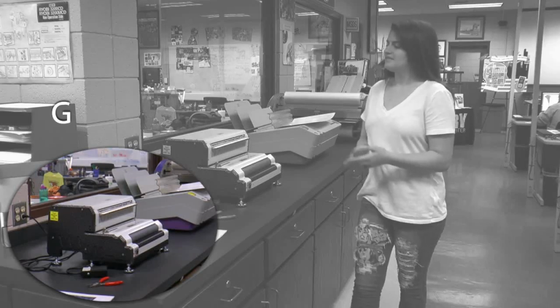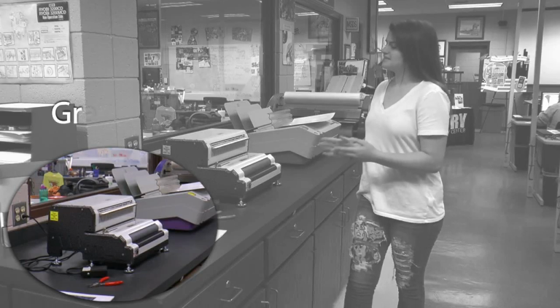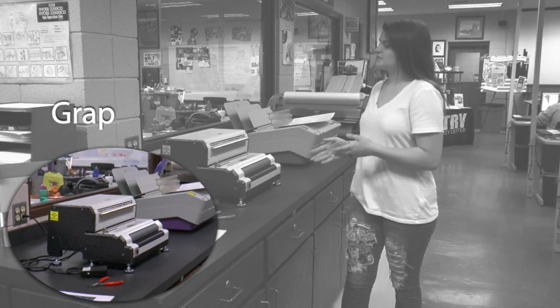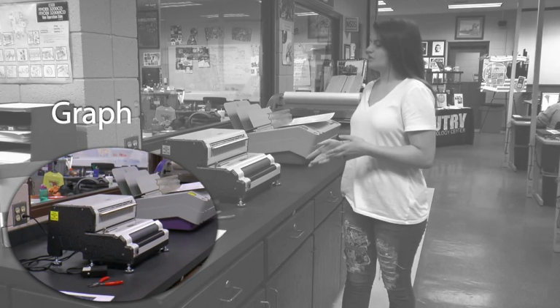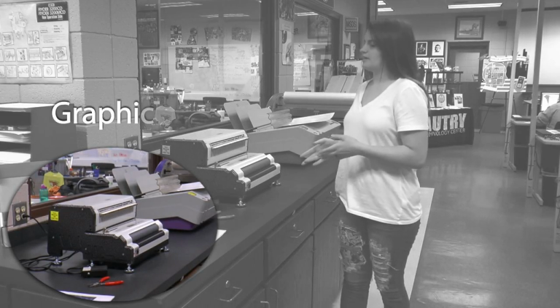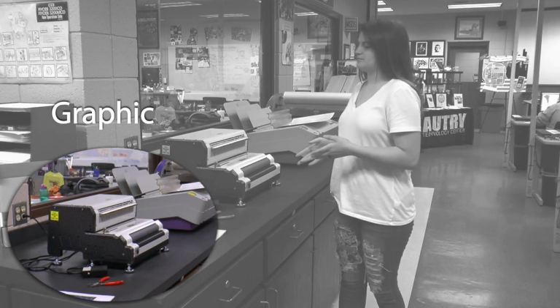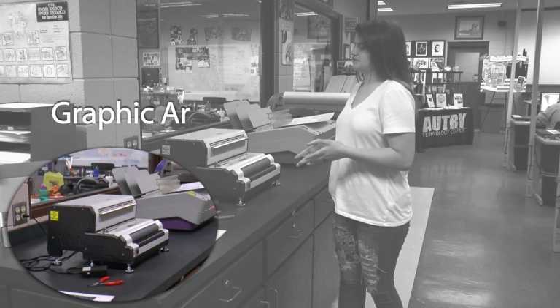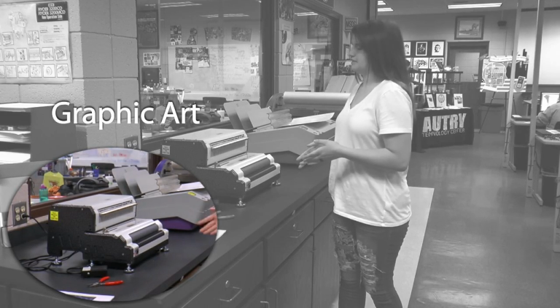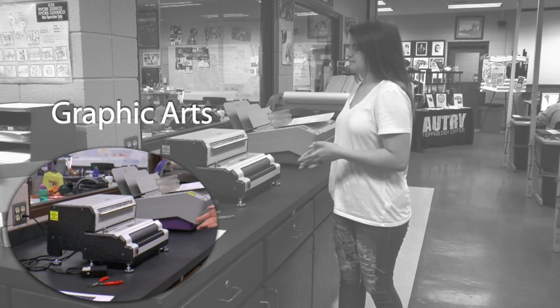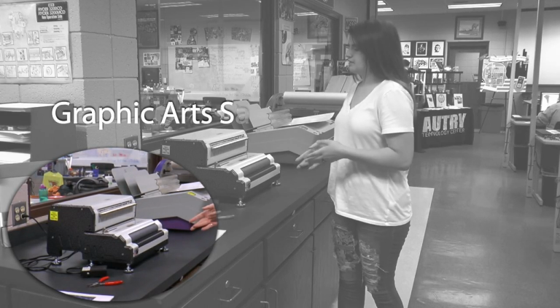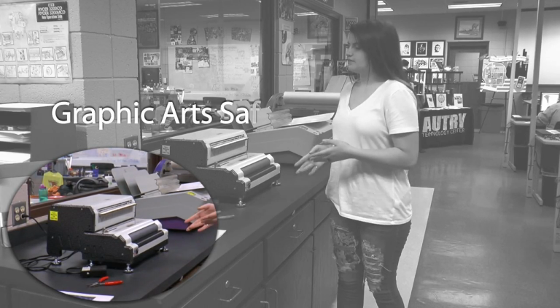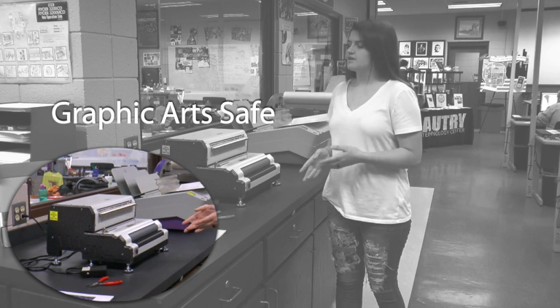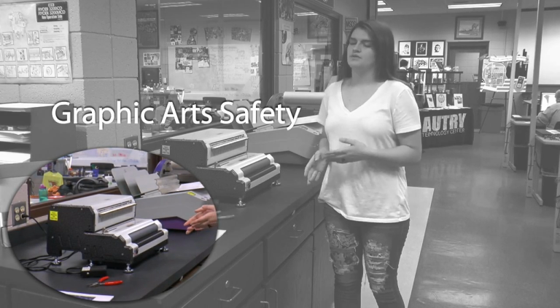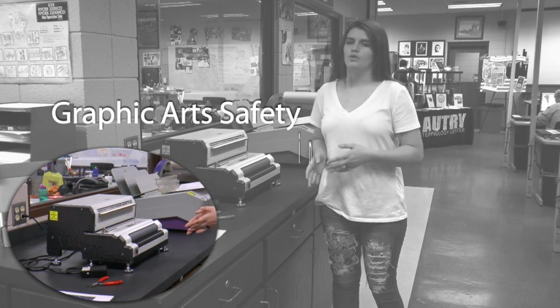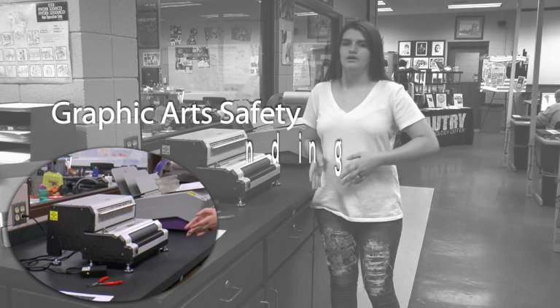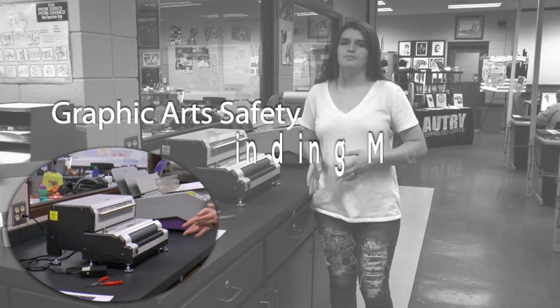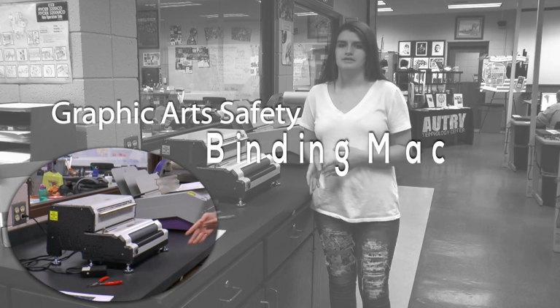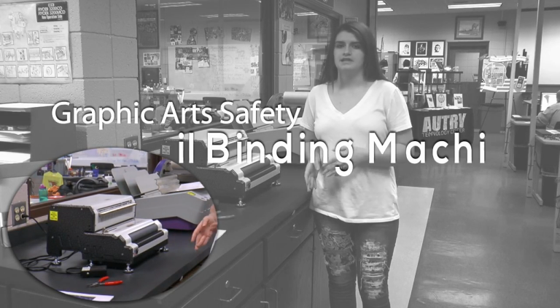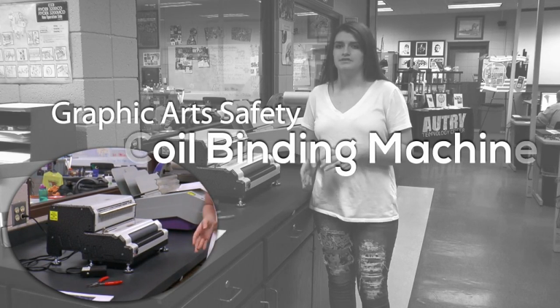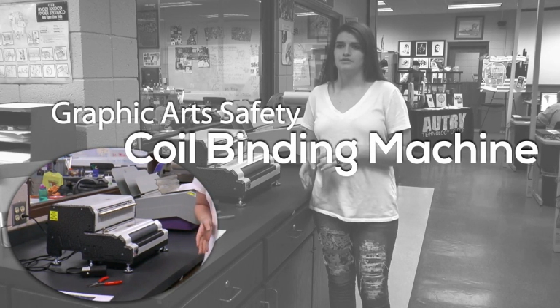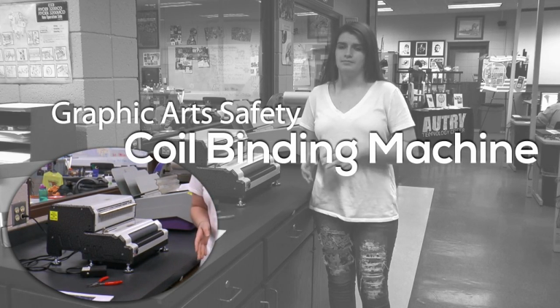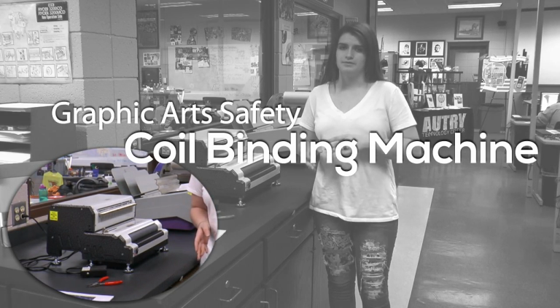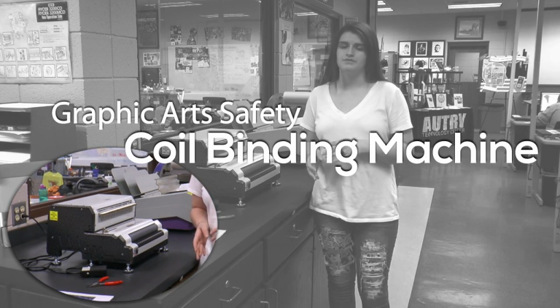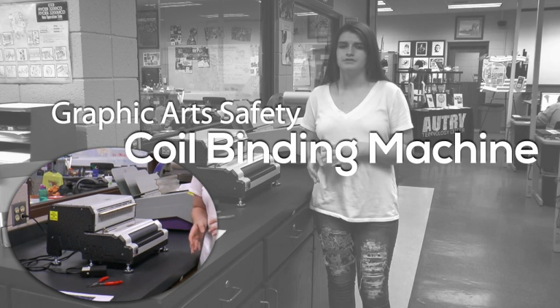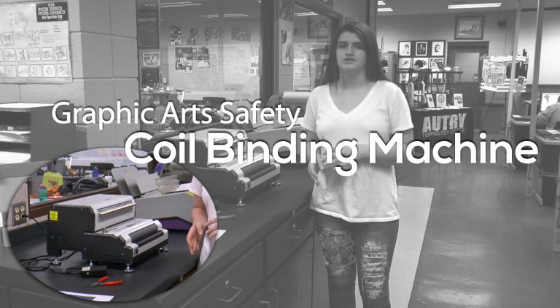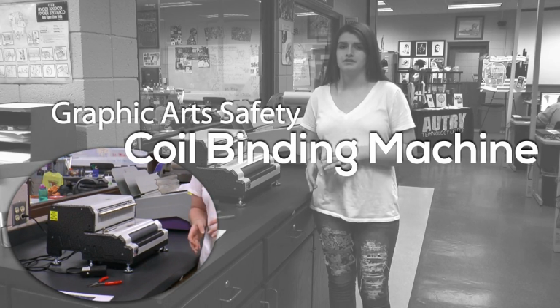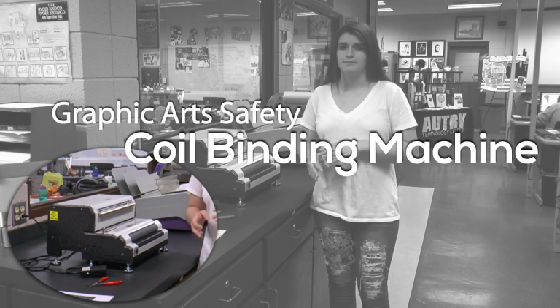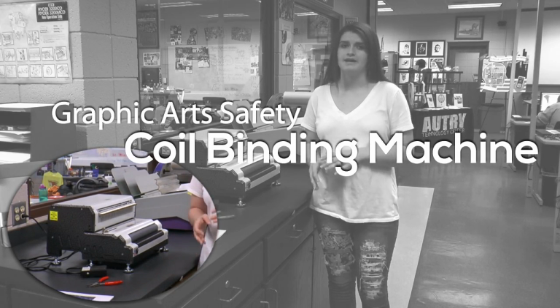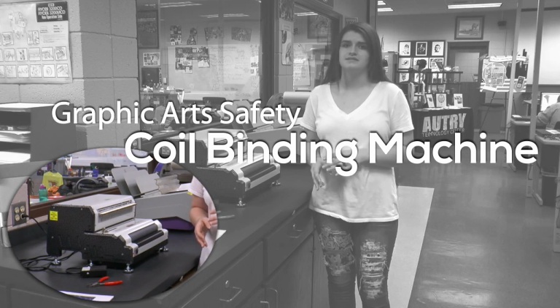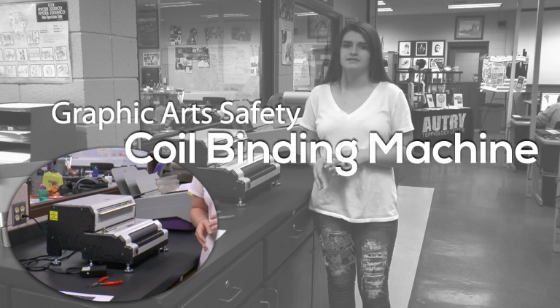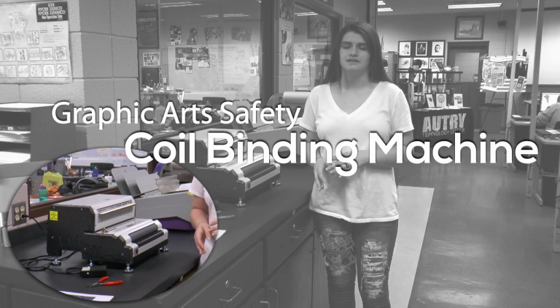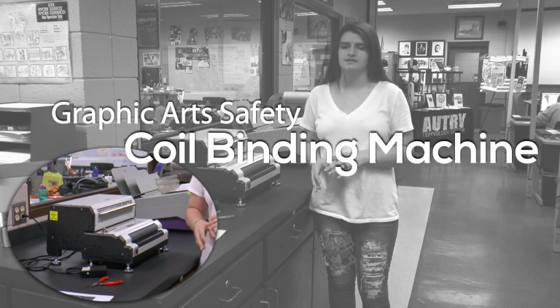This is the coil binding machine. First off, you can only operate this after you've had permission from your instructor and passed the safety test.